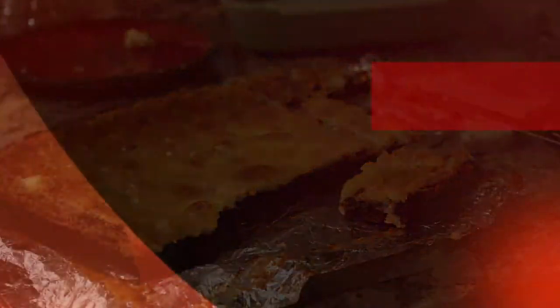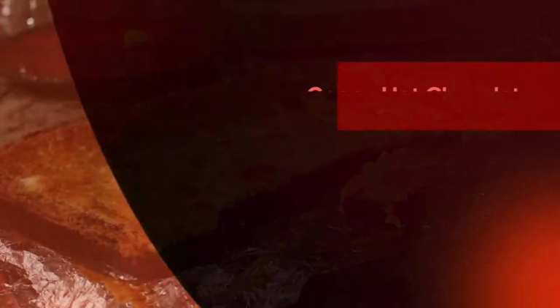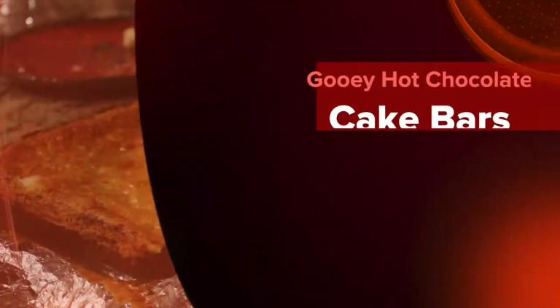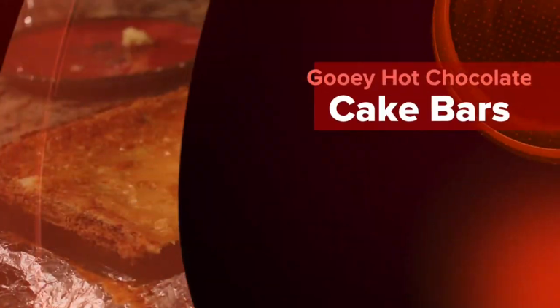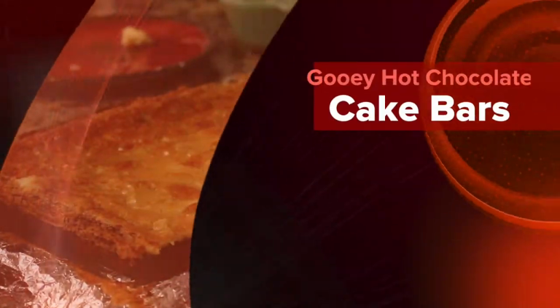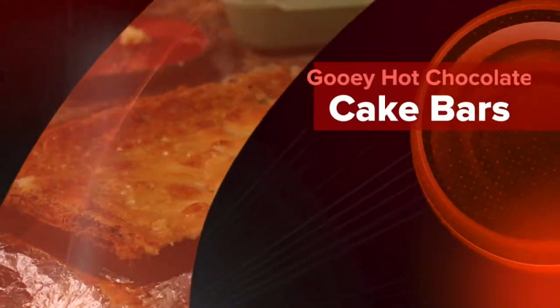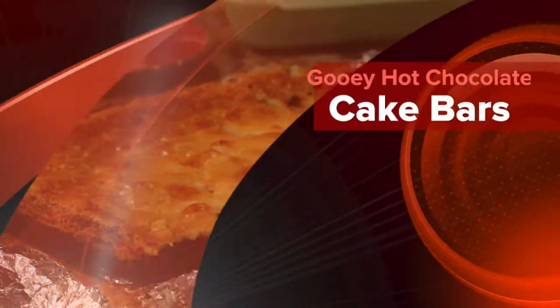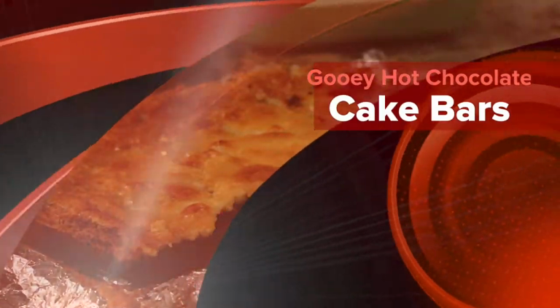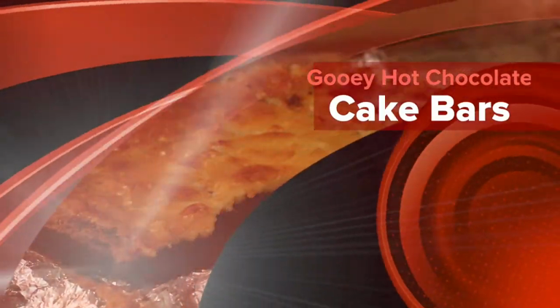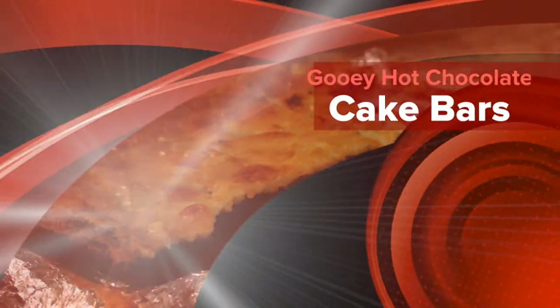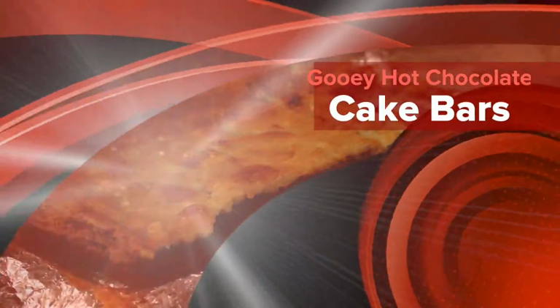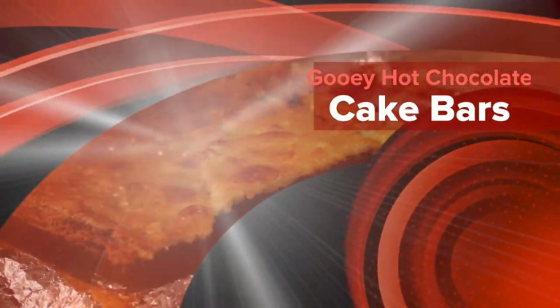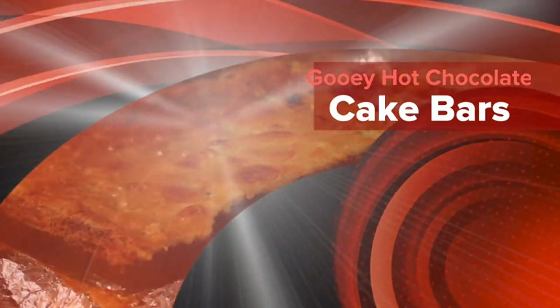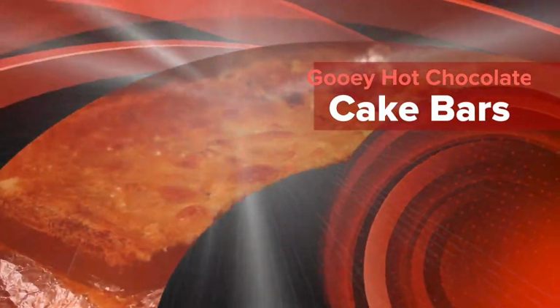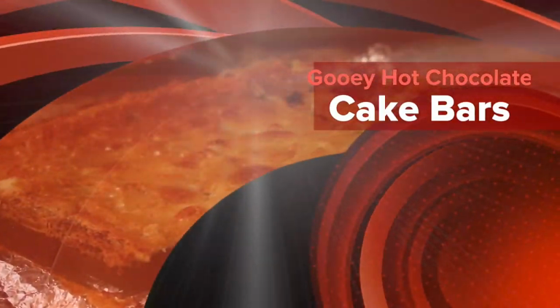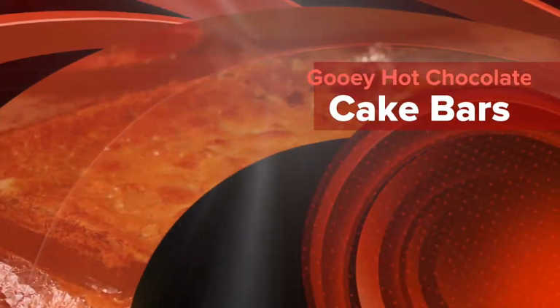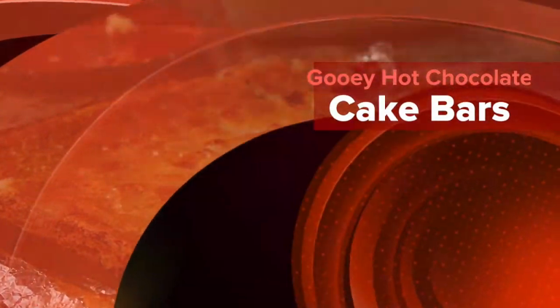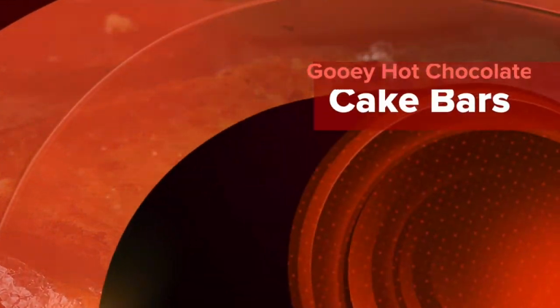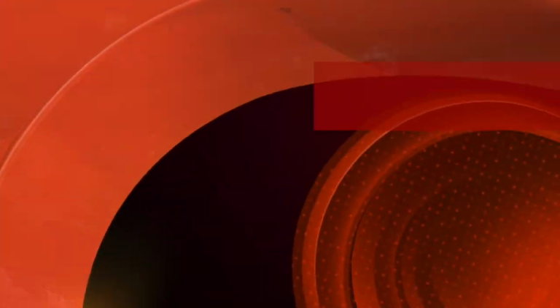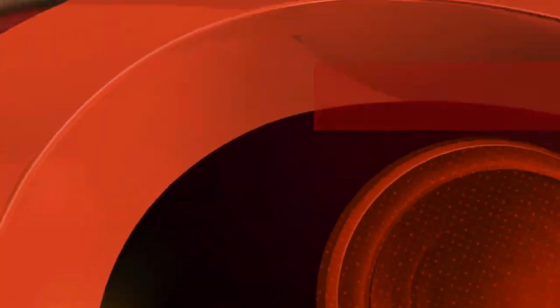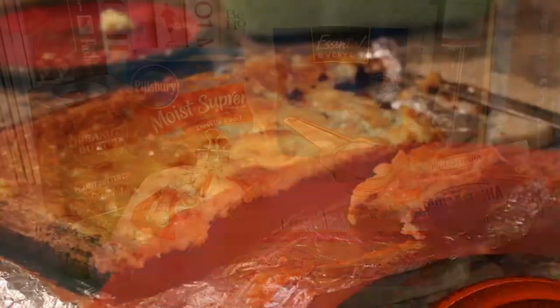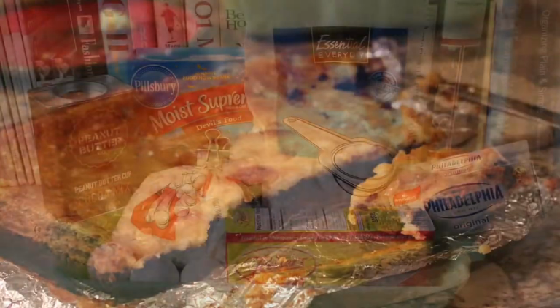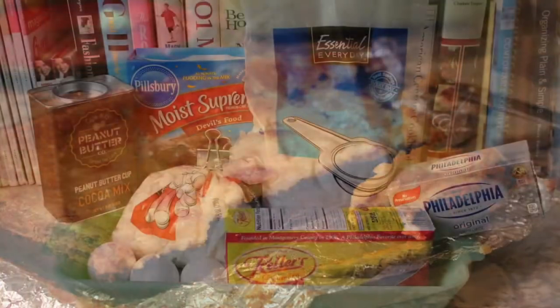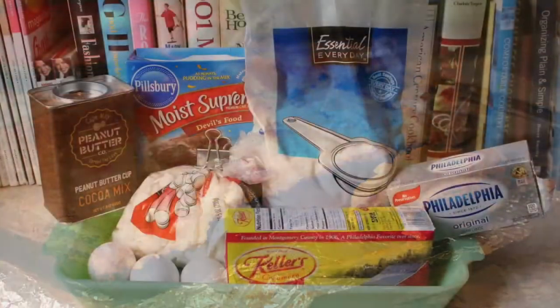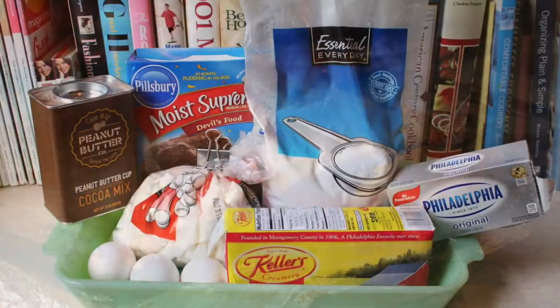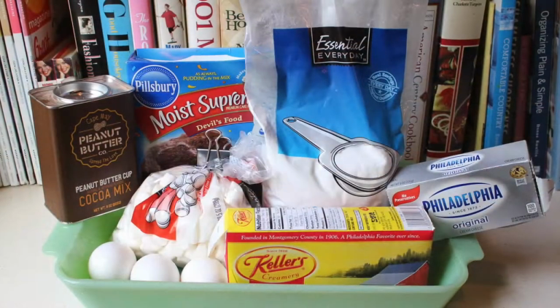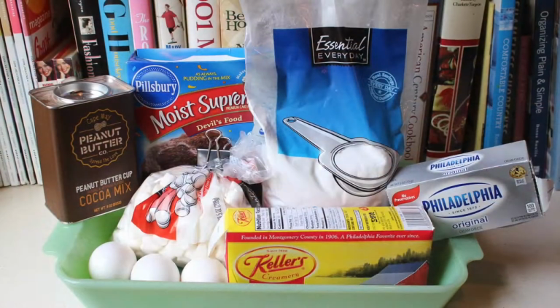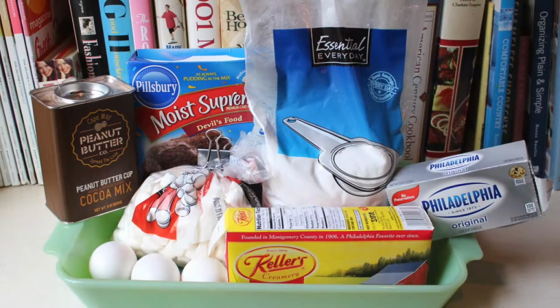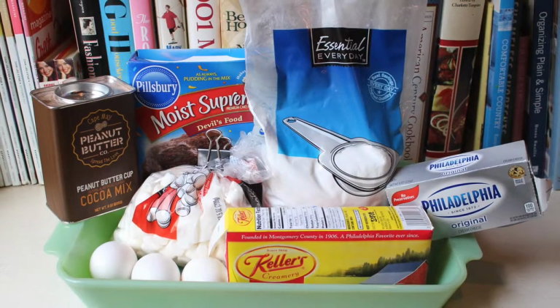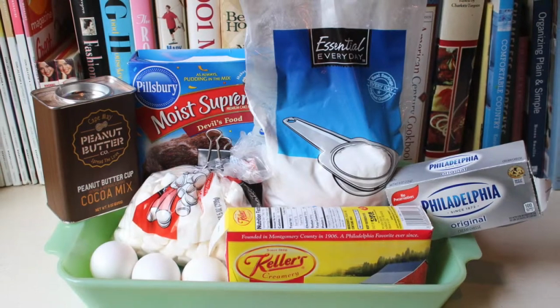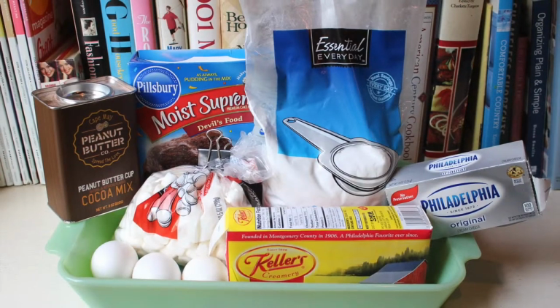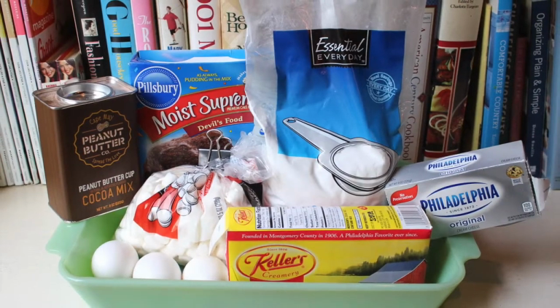I hope everyone's Sunday is going great so far. Today we will be making gooey hot chocolate cake bars.